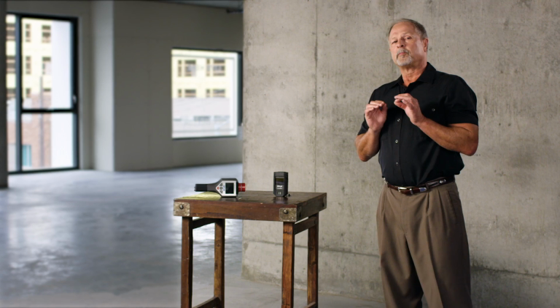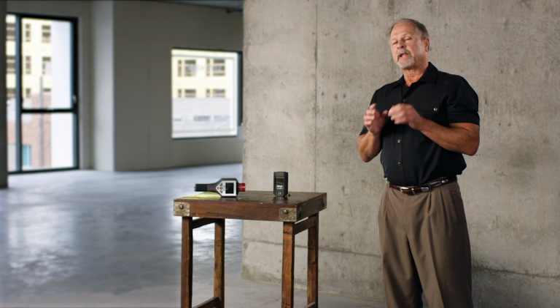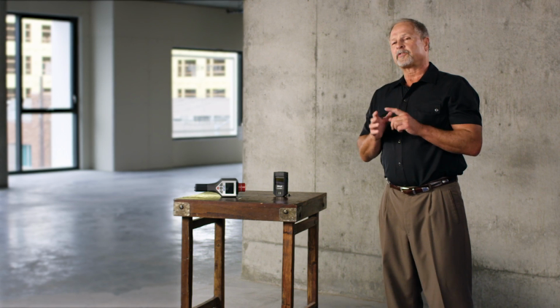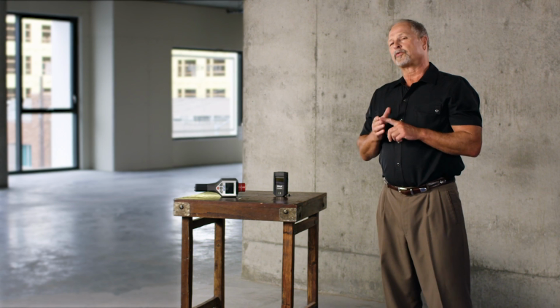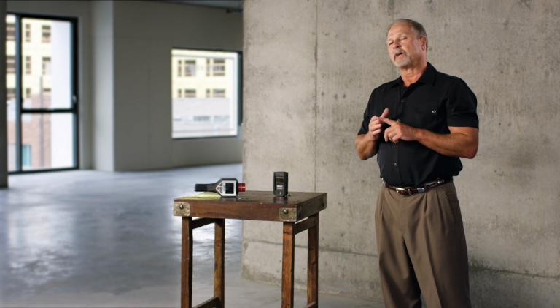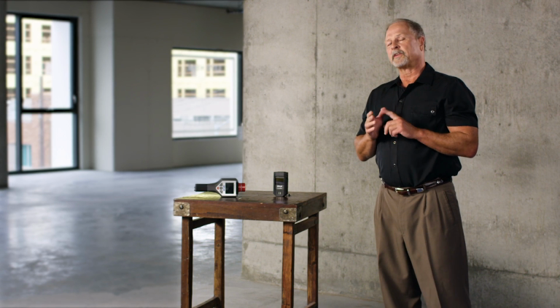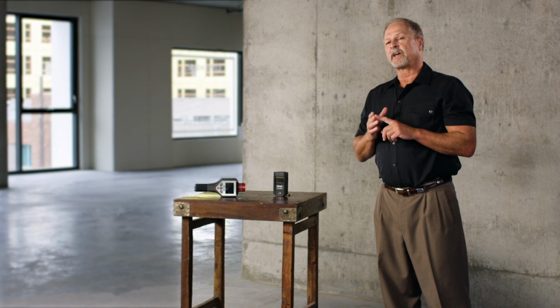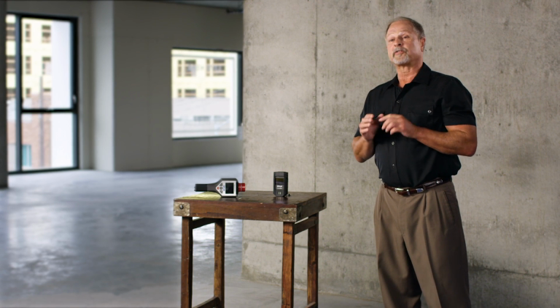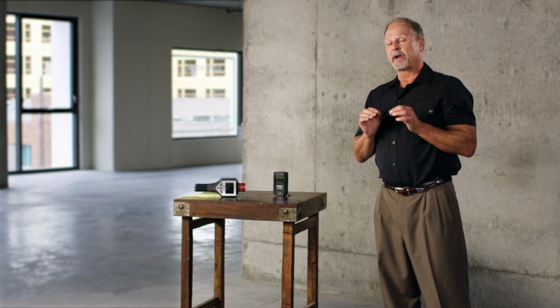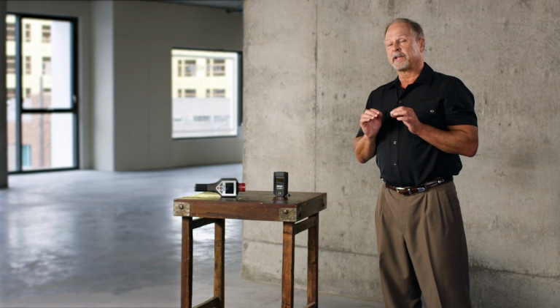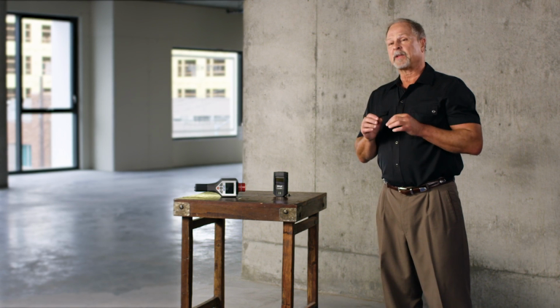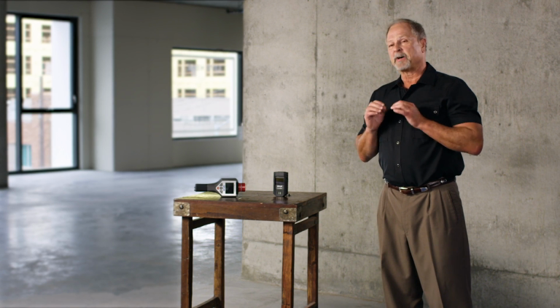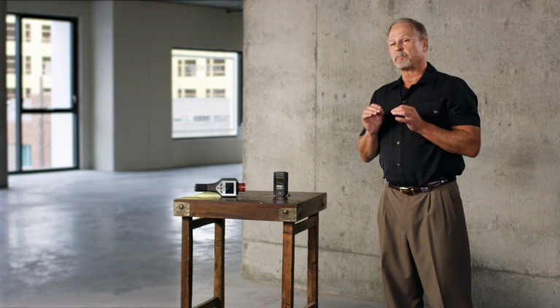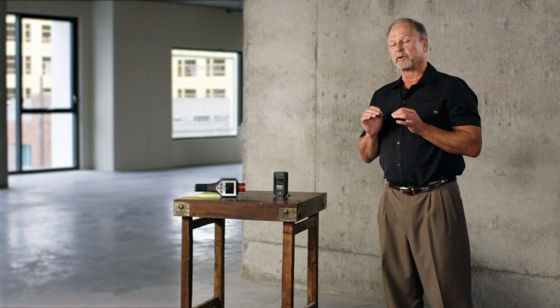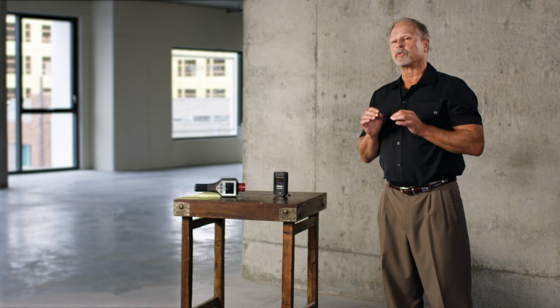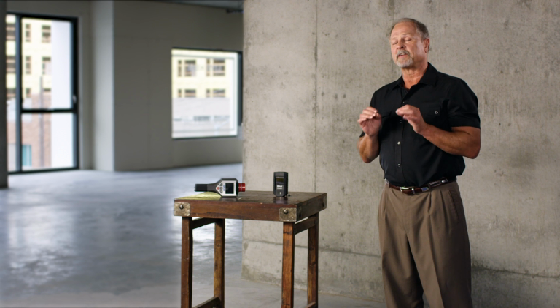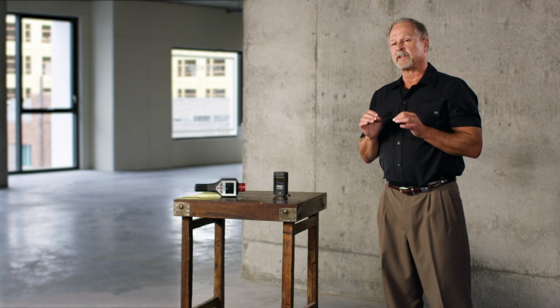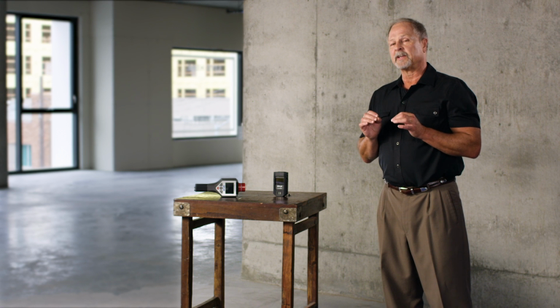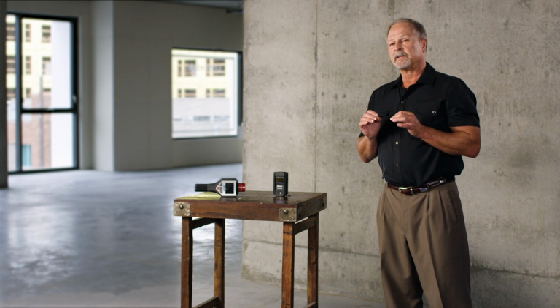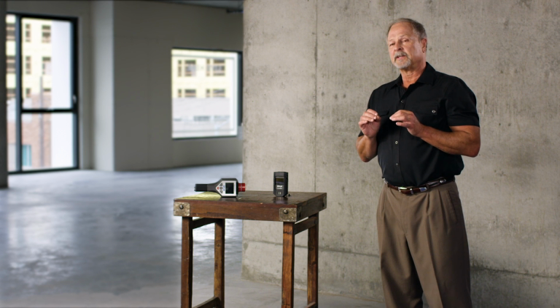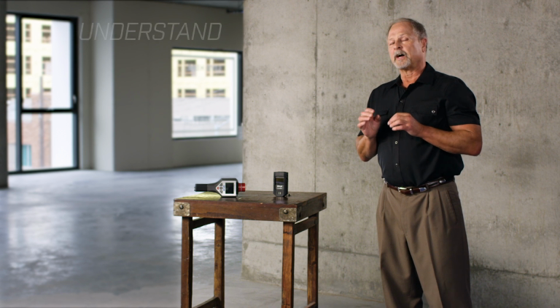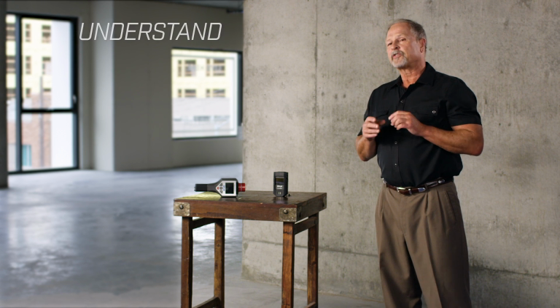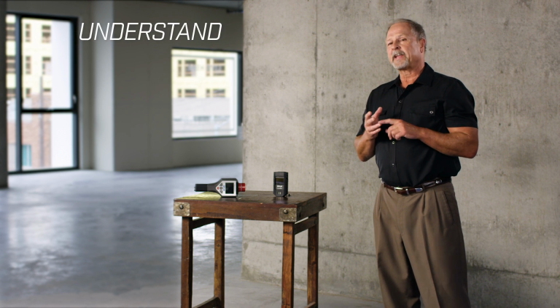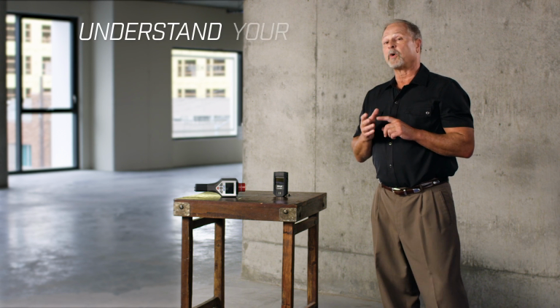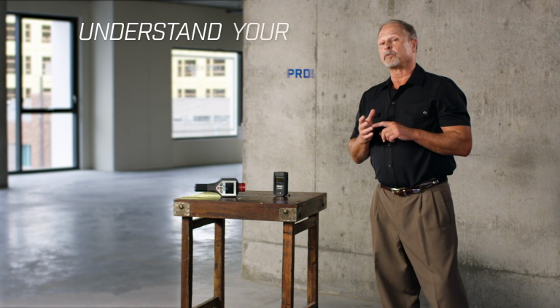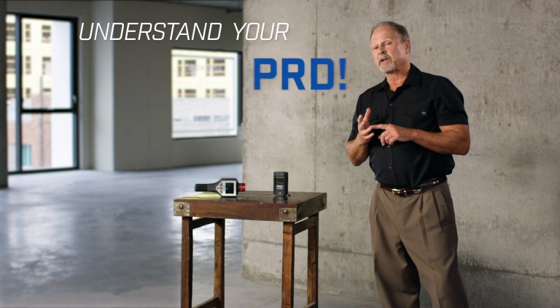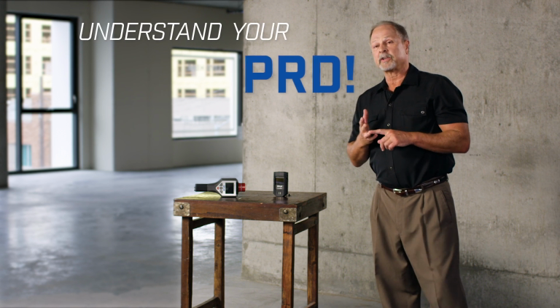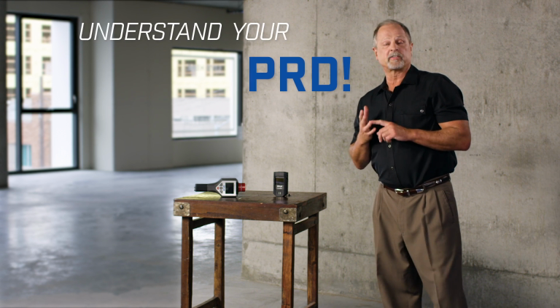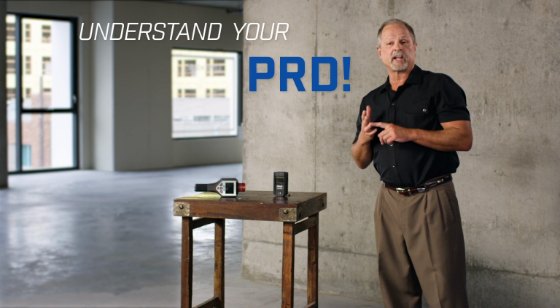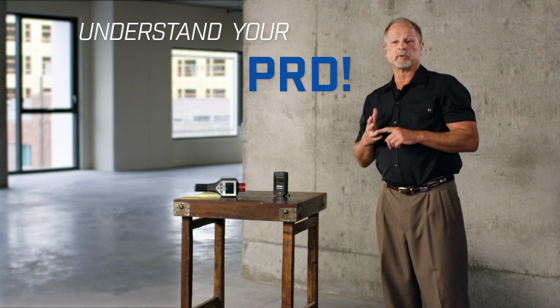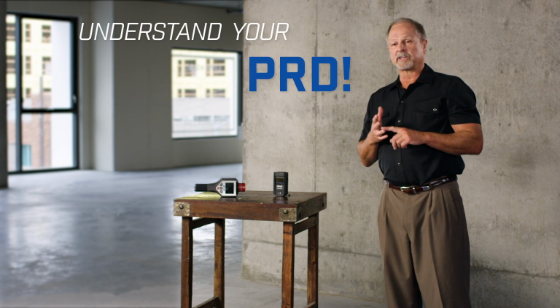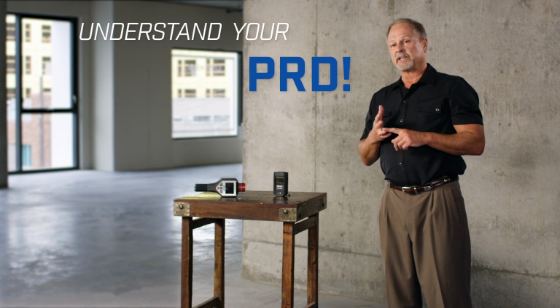But as usual at these sites, training and muscle memory will save the day. Understanding what your PRD is telling you is the key.